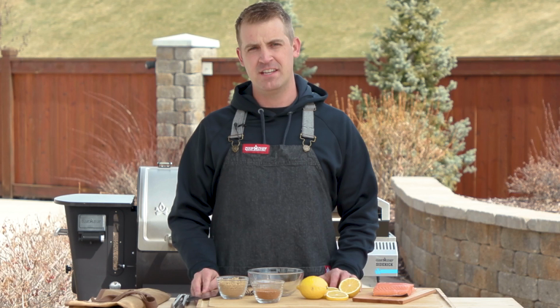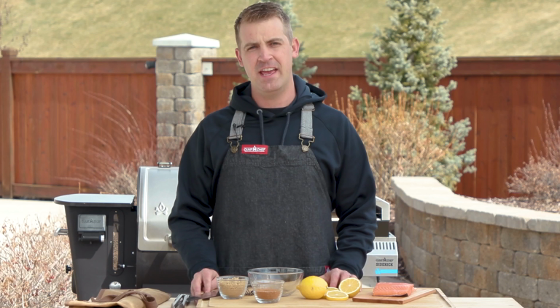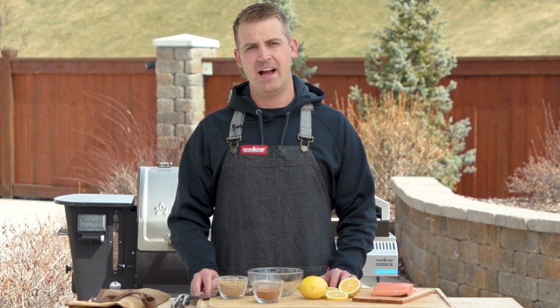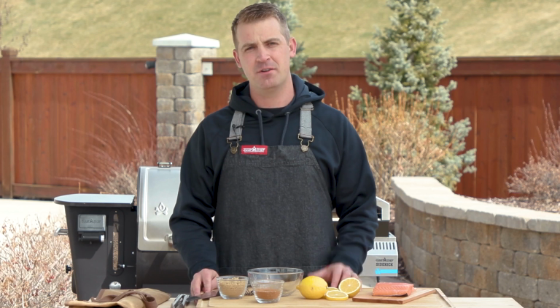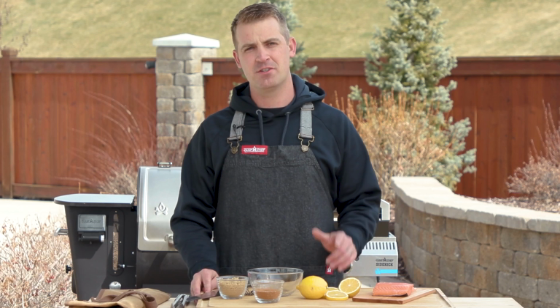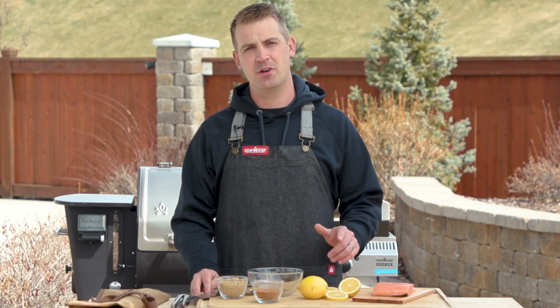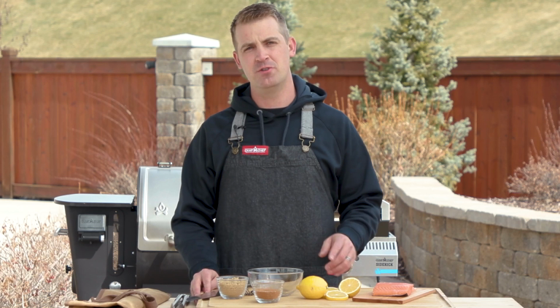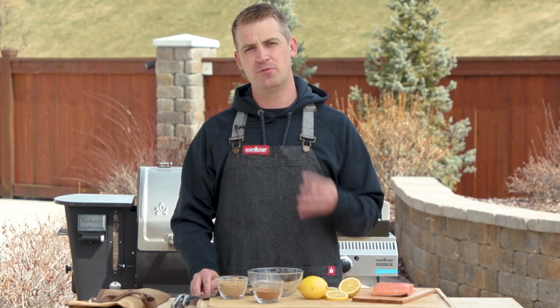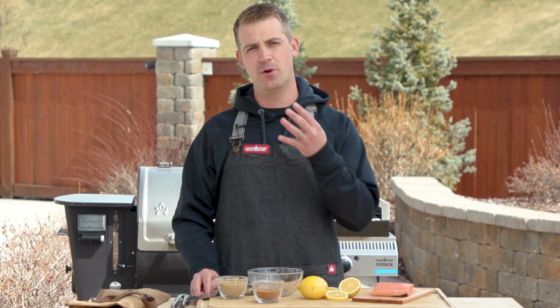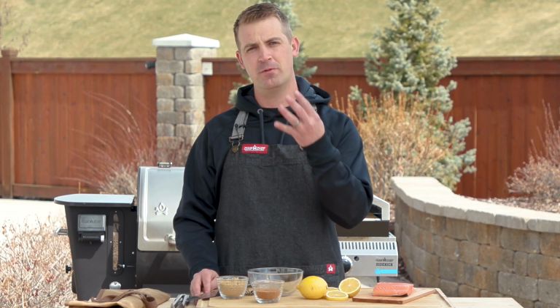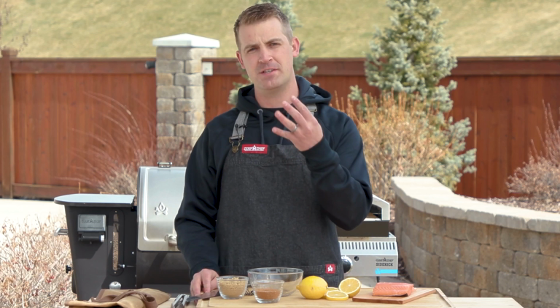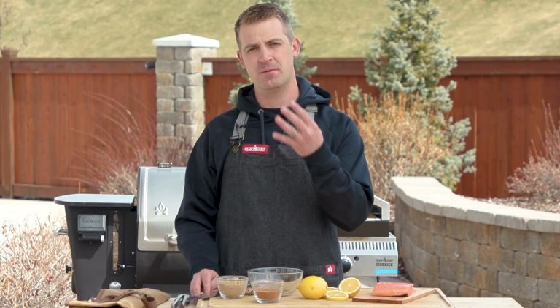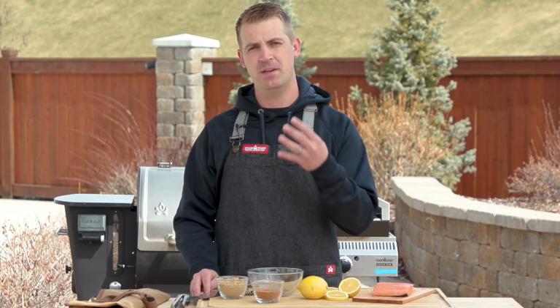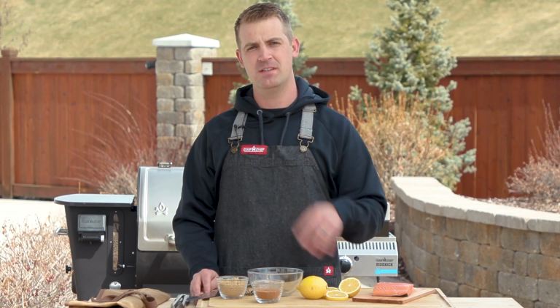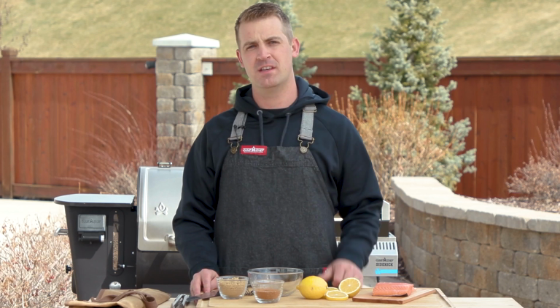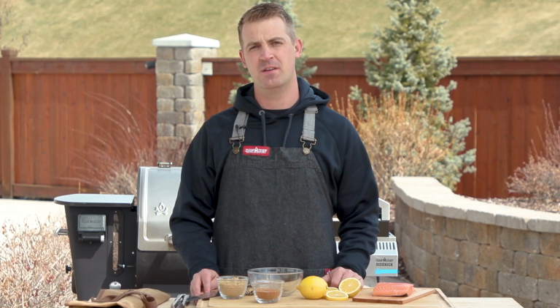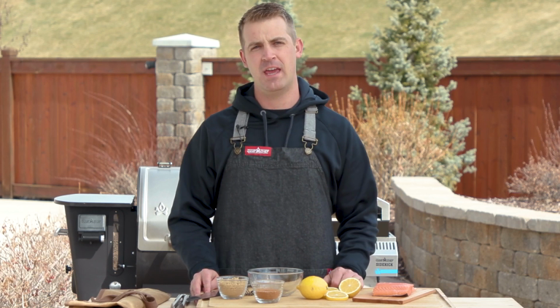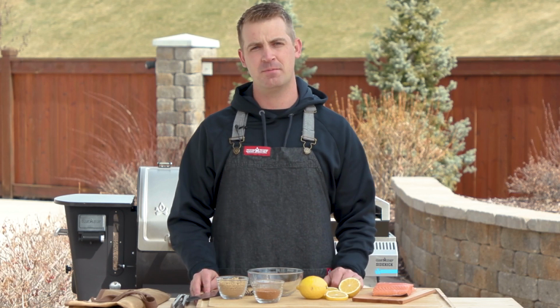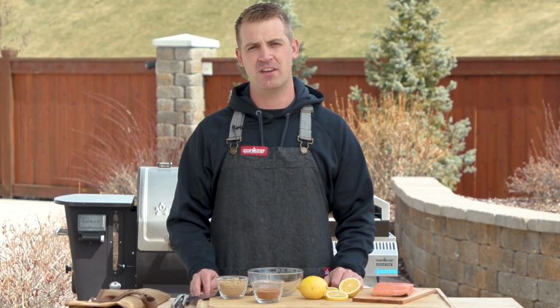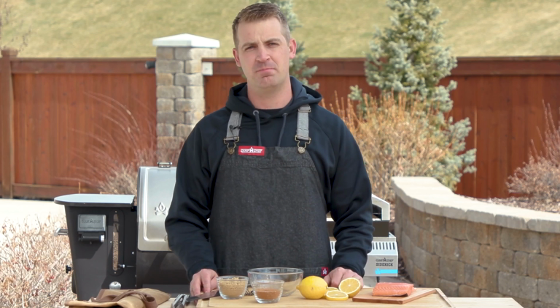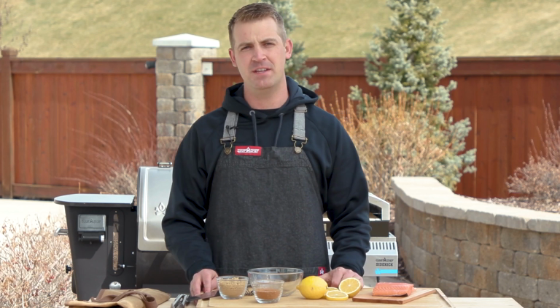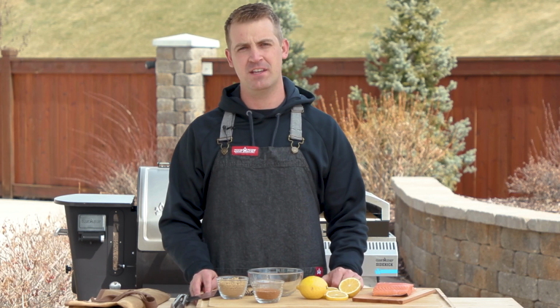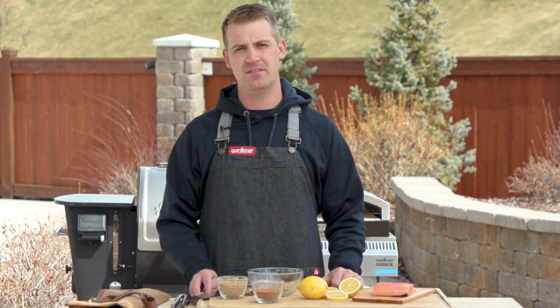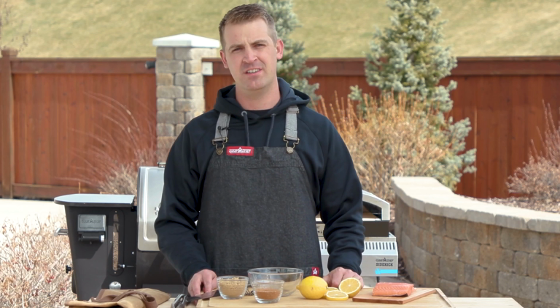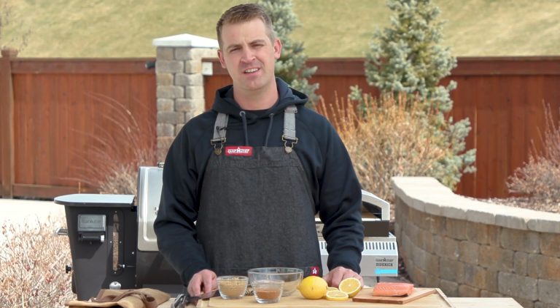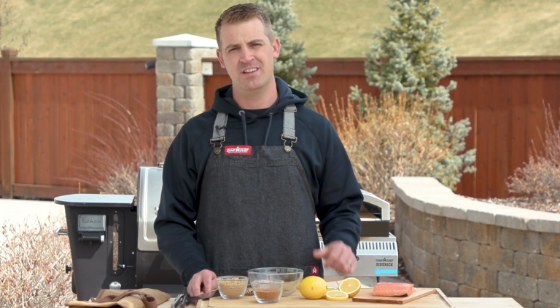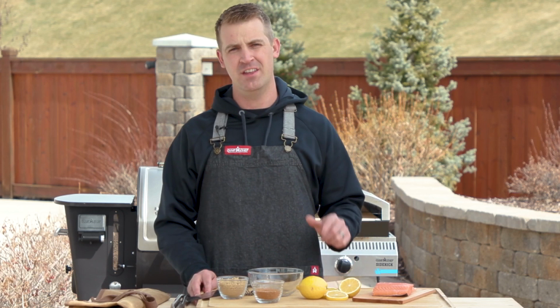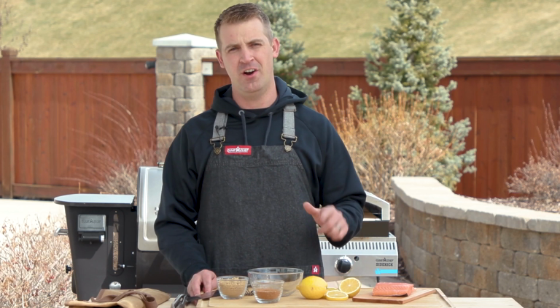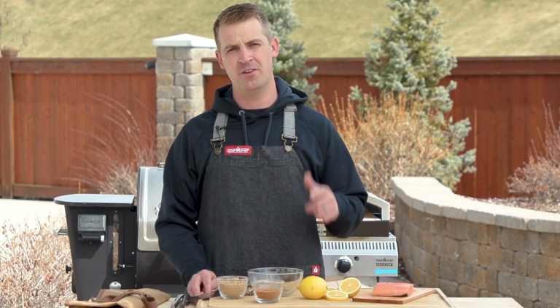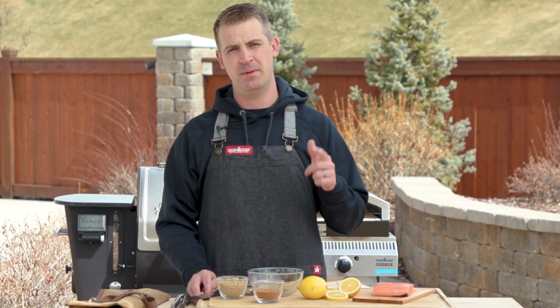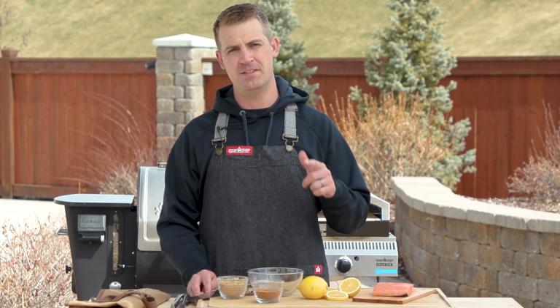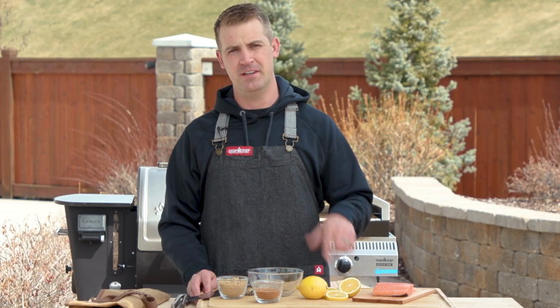Today I'm going to show you four recipes in the Camp Chef Pizza Oven that aren't pizza.